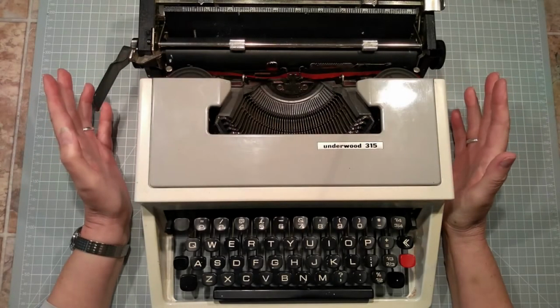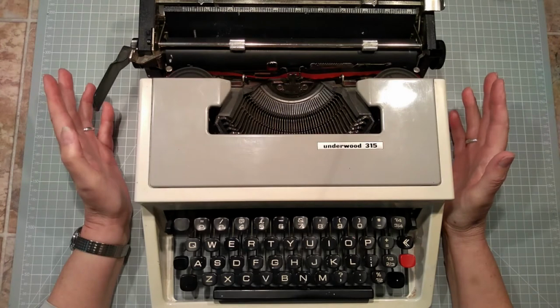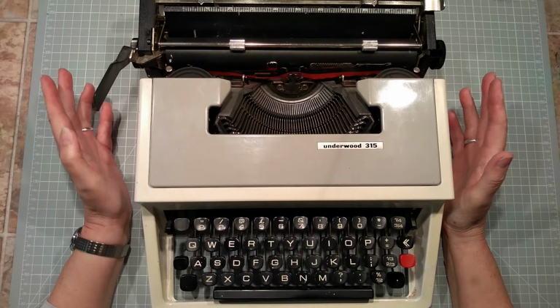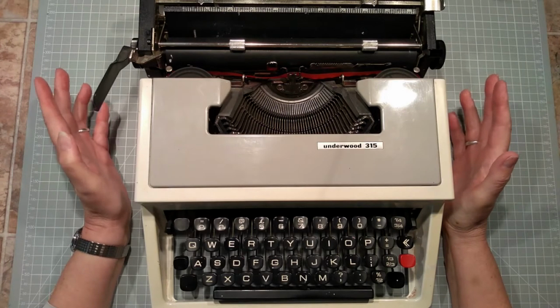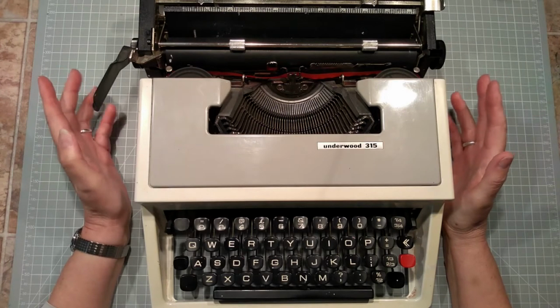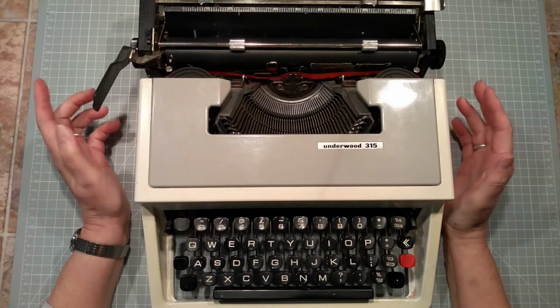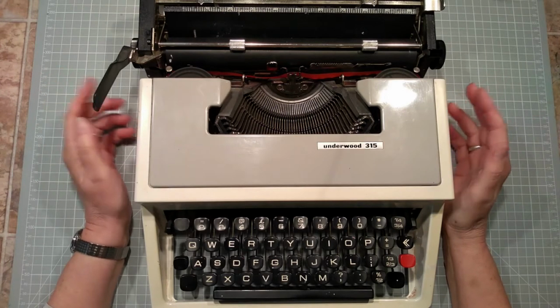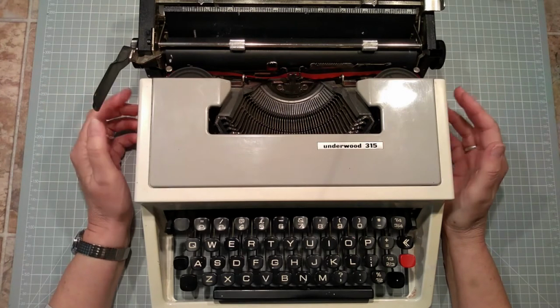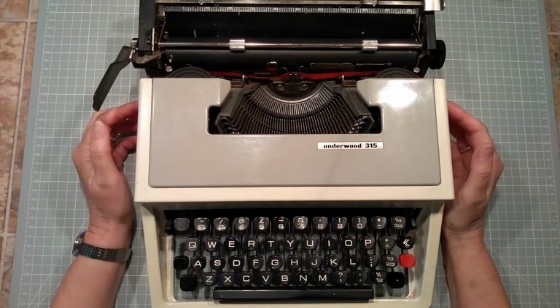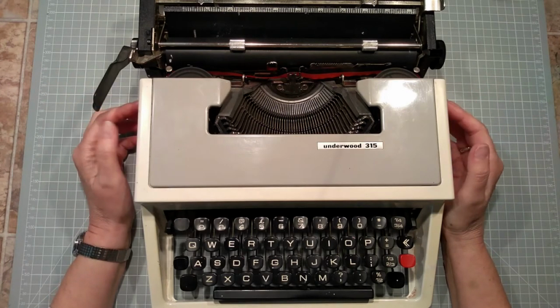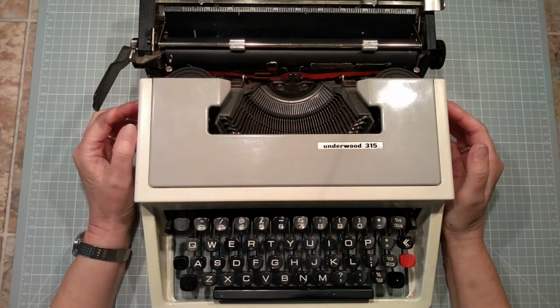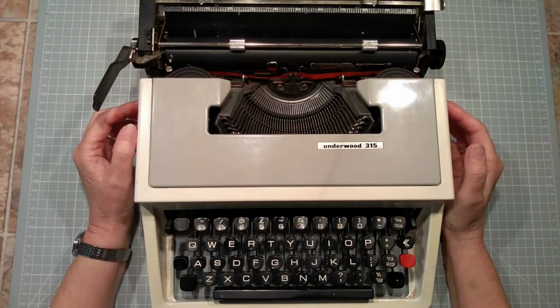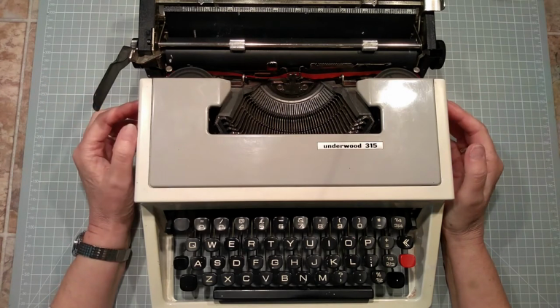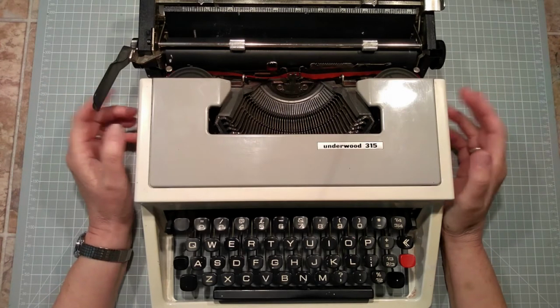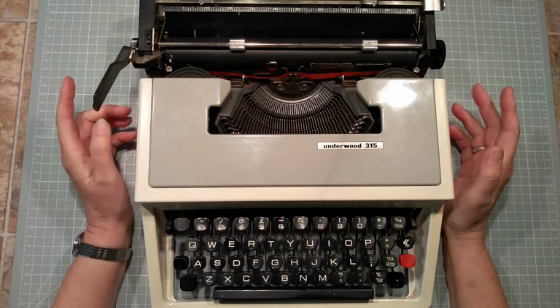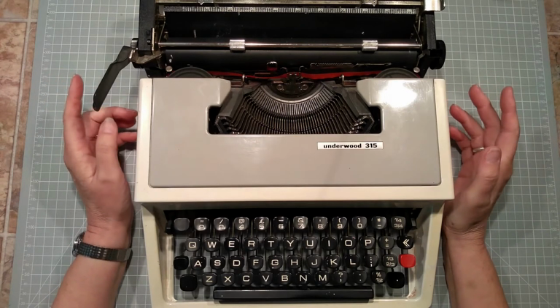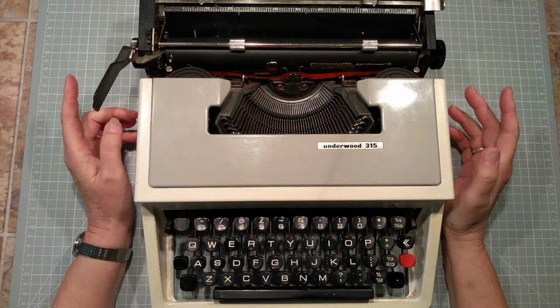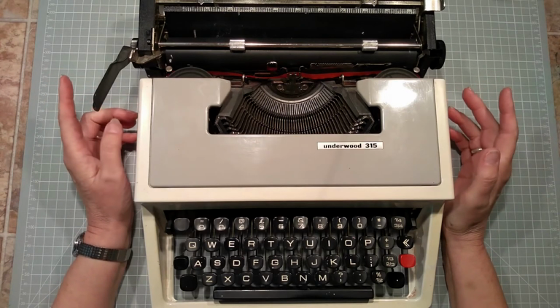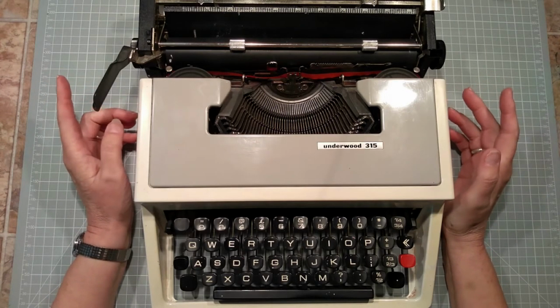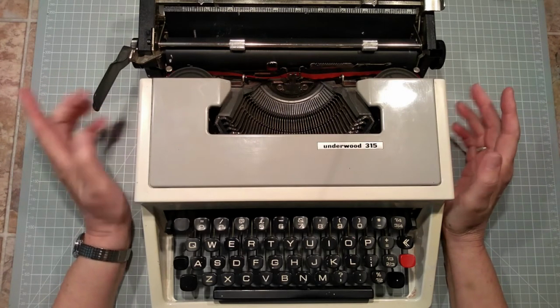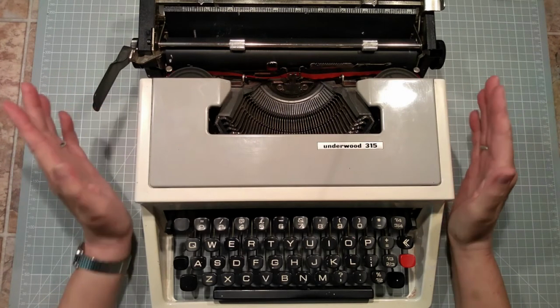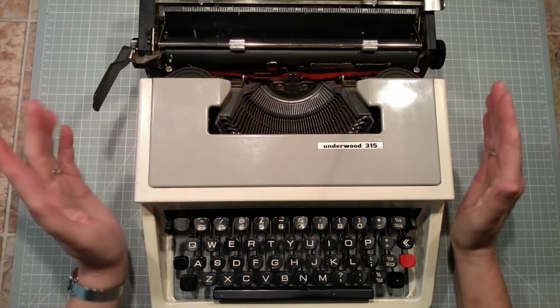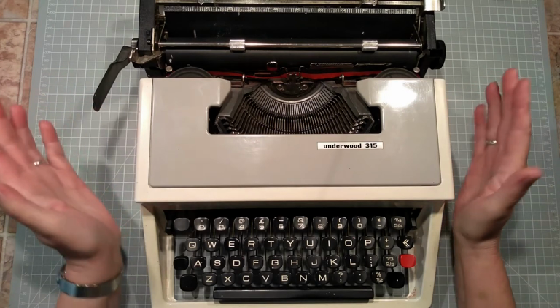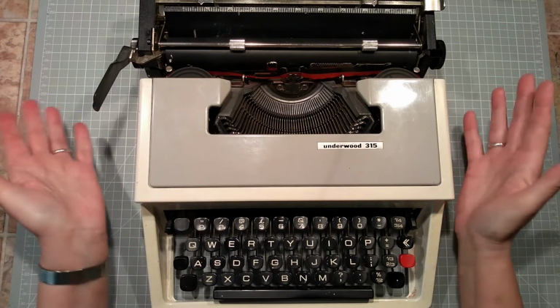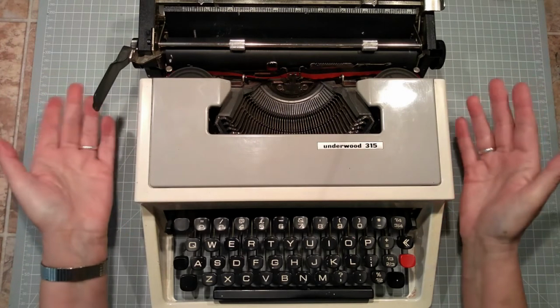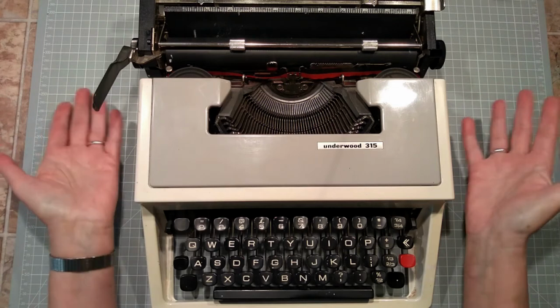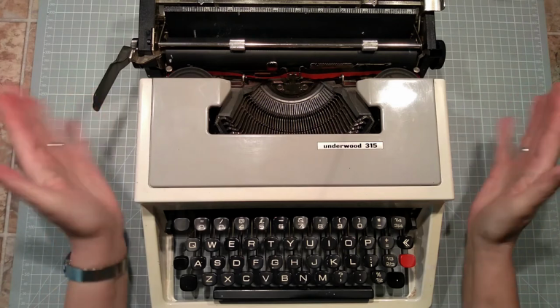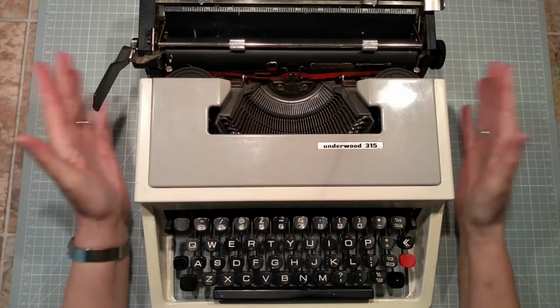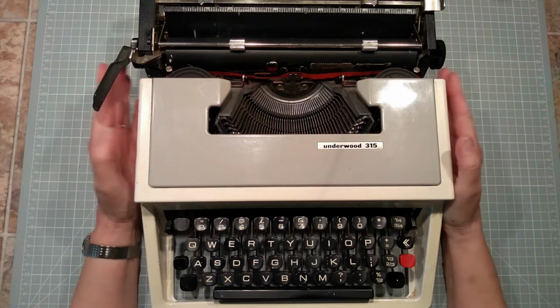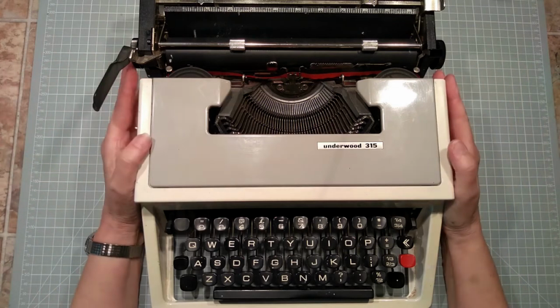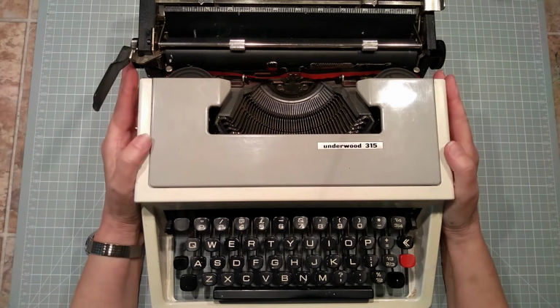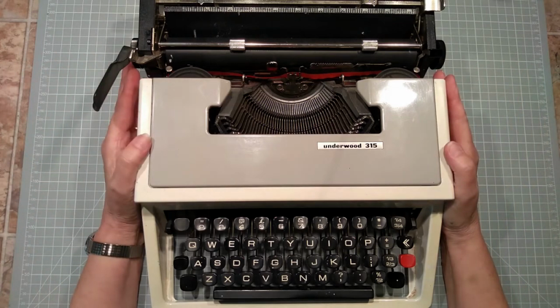Hello everyone, it's Linda from FullMean Studio. Welcome back to the channel — a very quick video to show you my new toy.